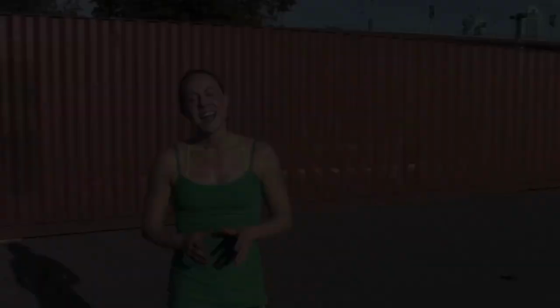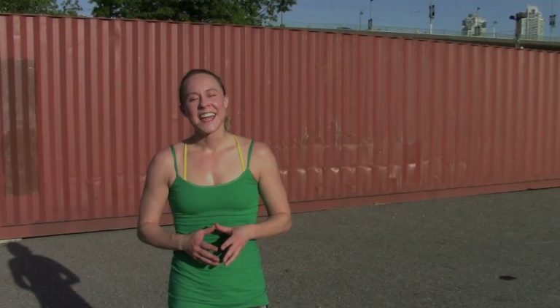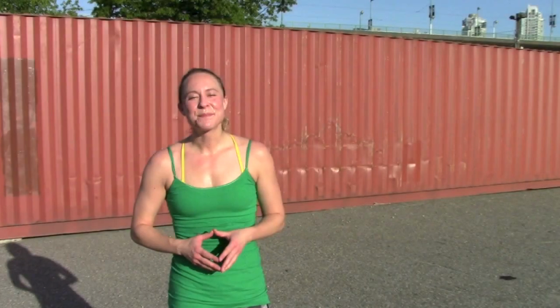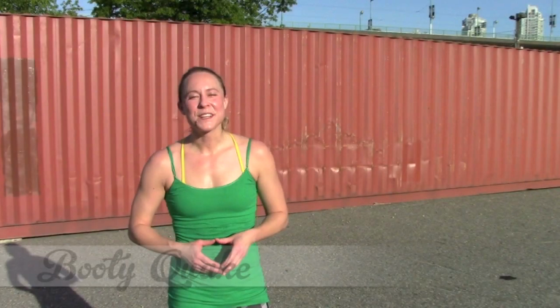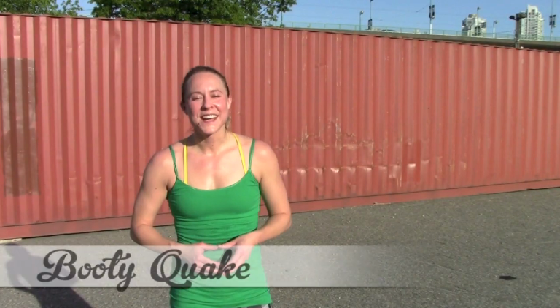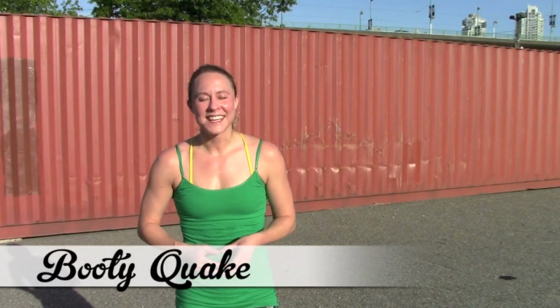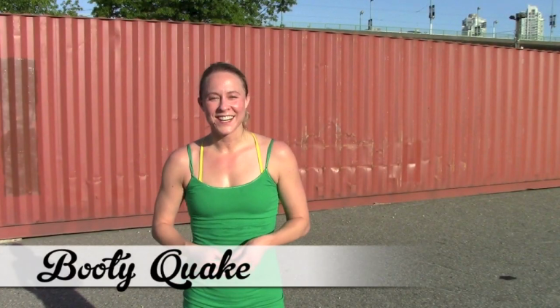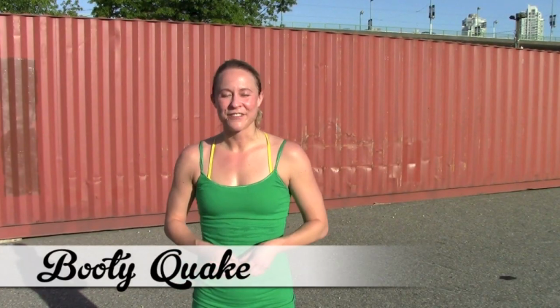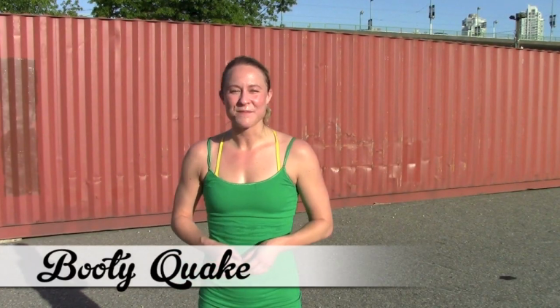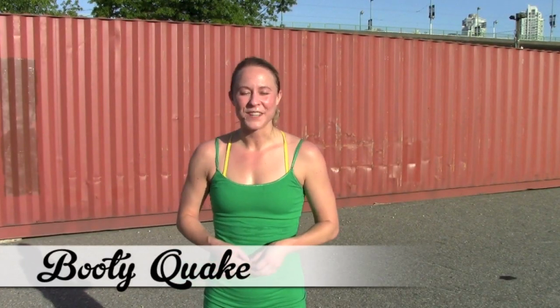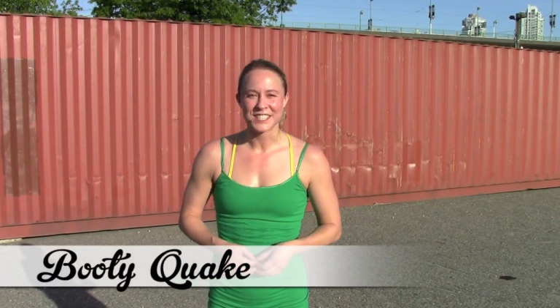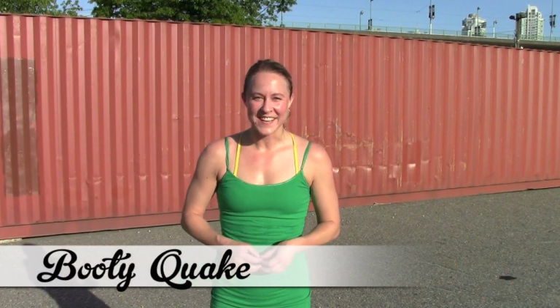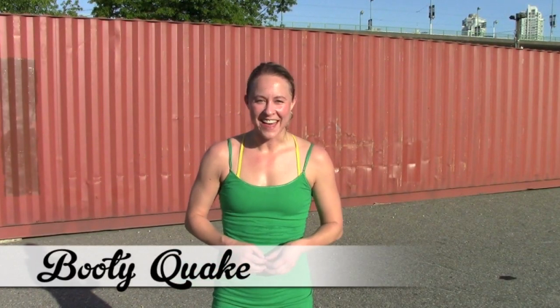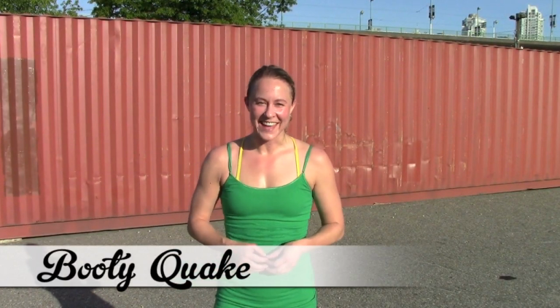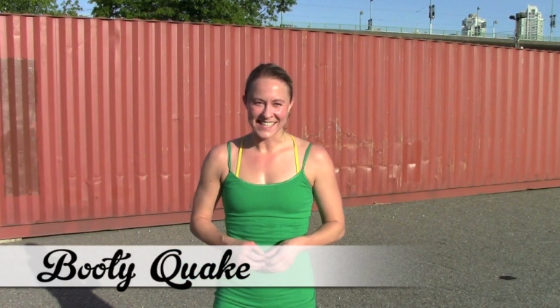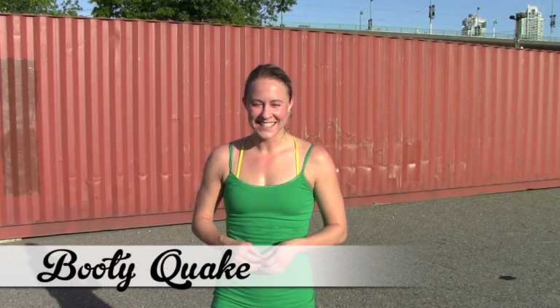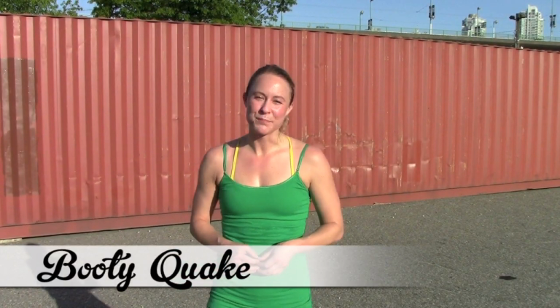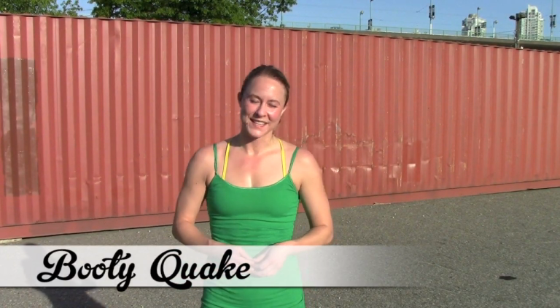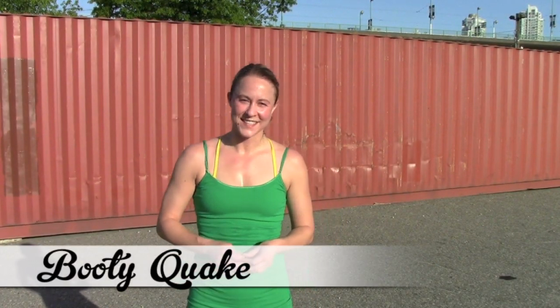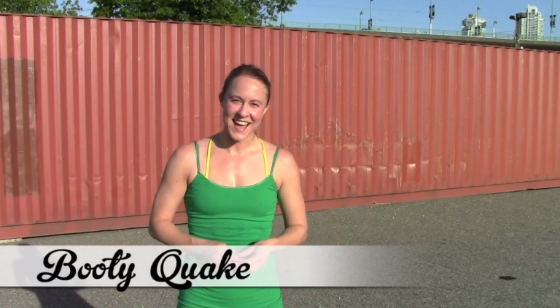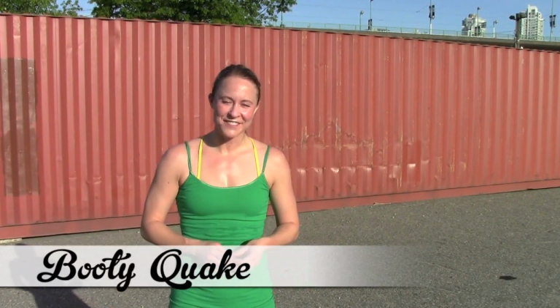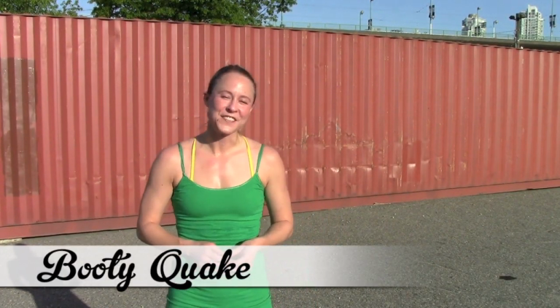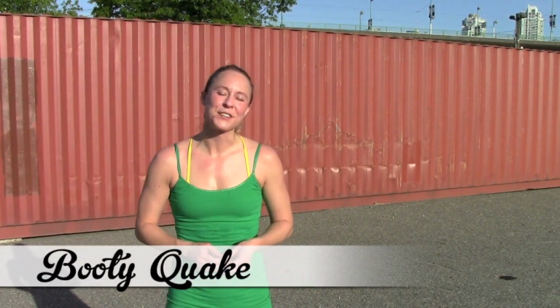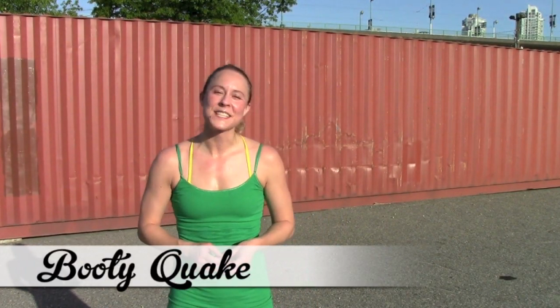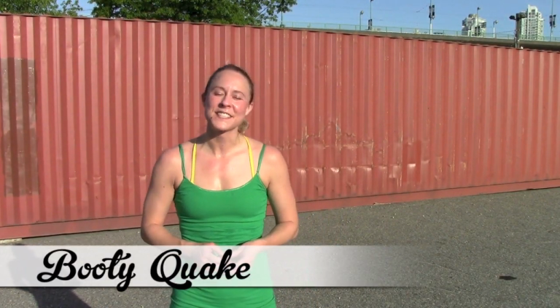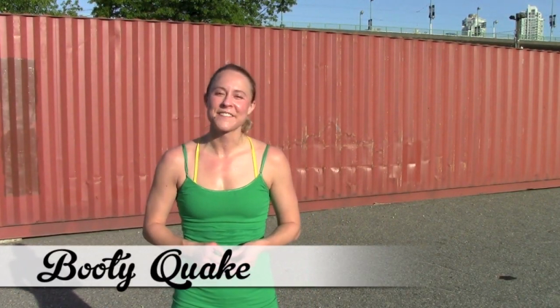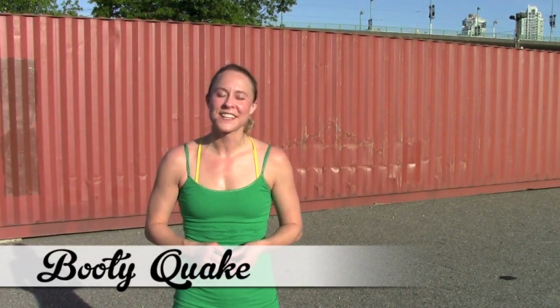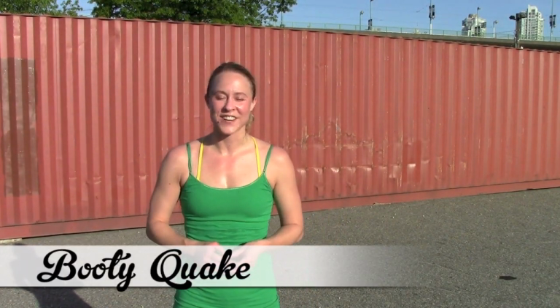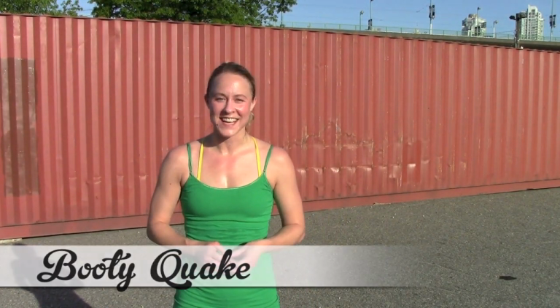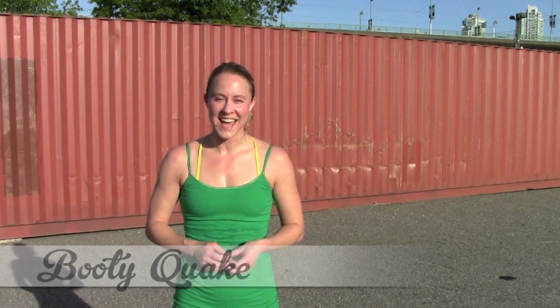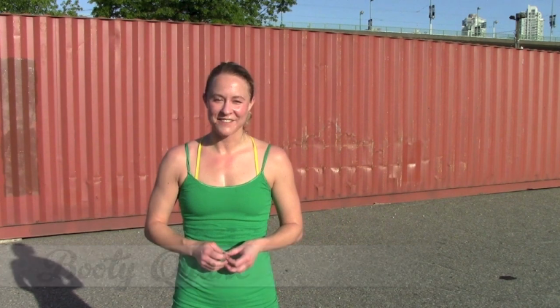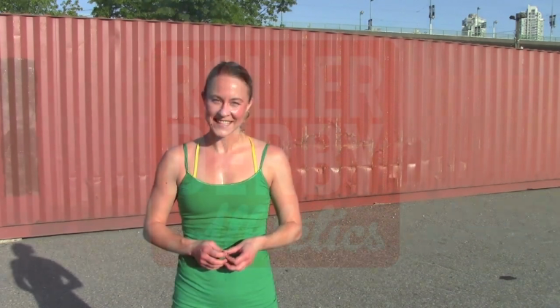It's Booty Quake here from Roller Derby Athletics, the place online for derby specific training advice.